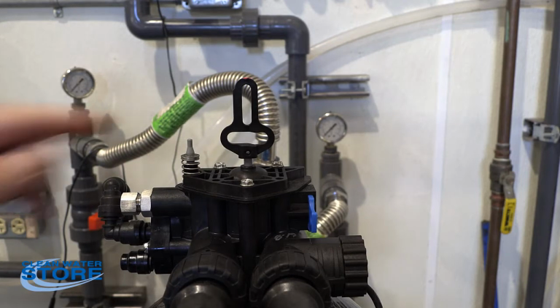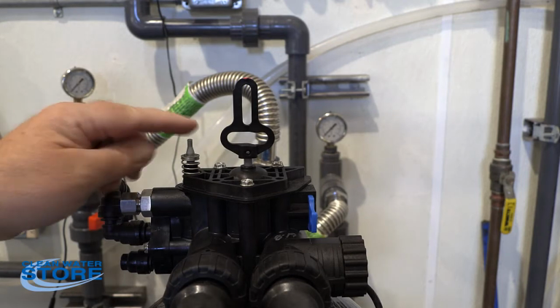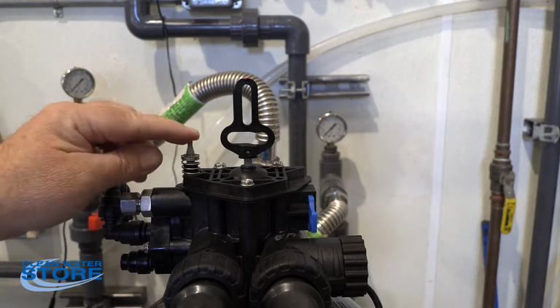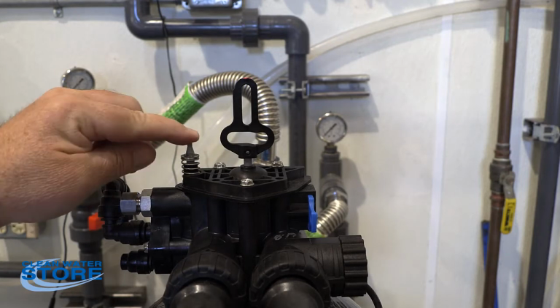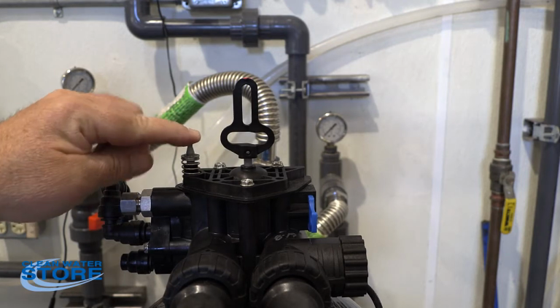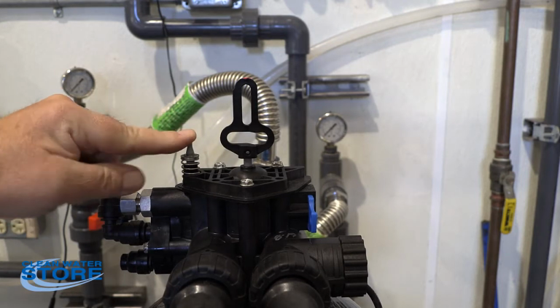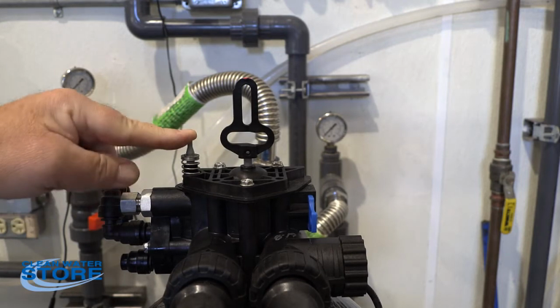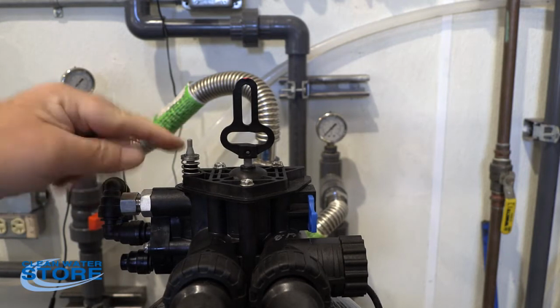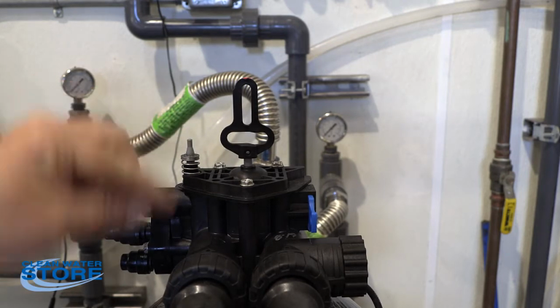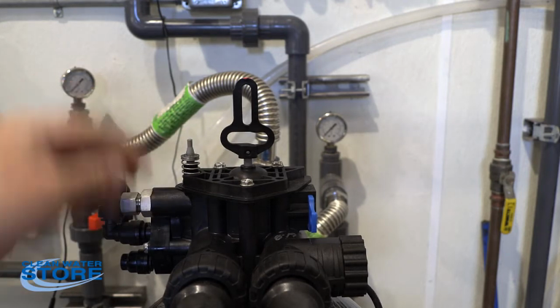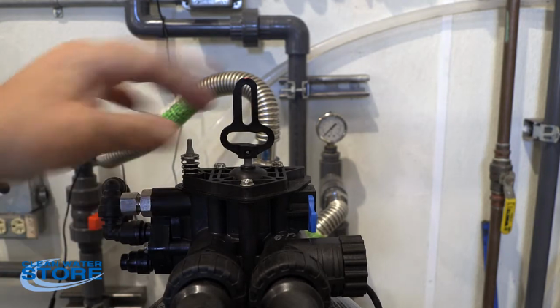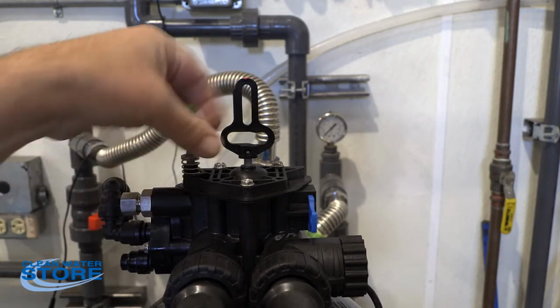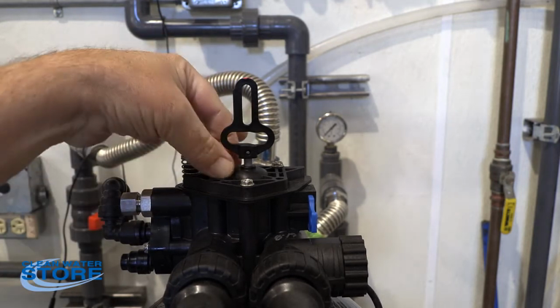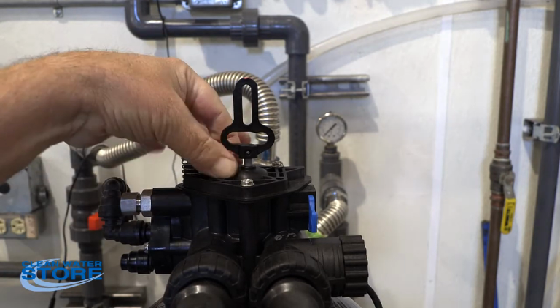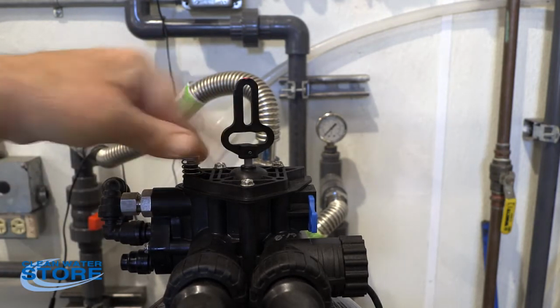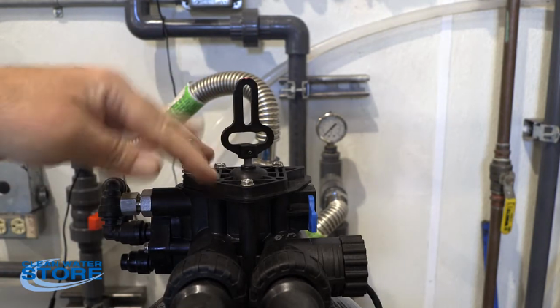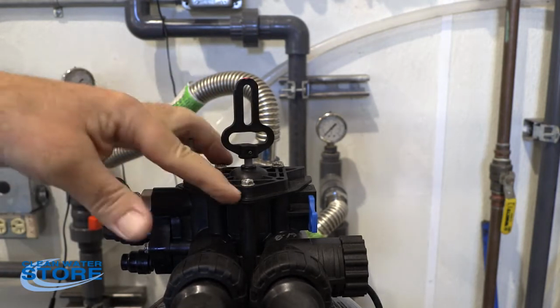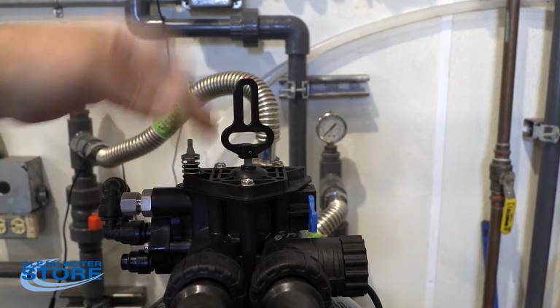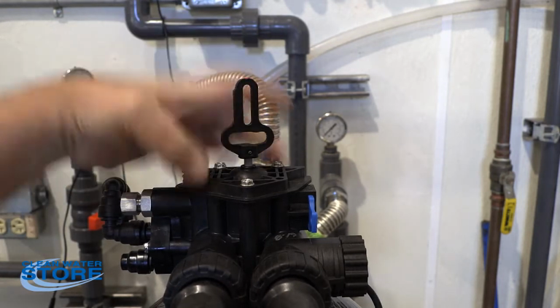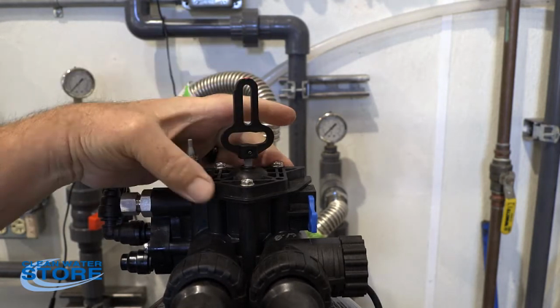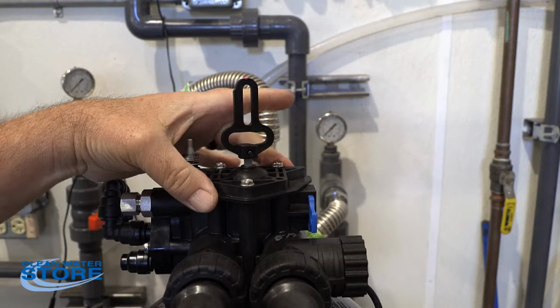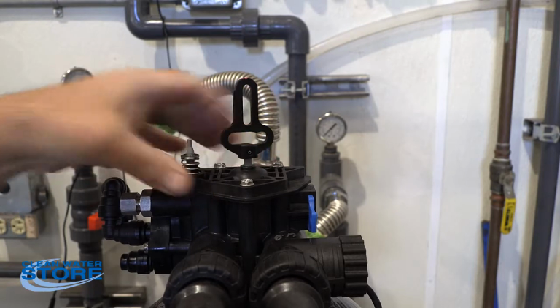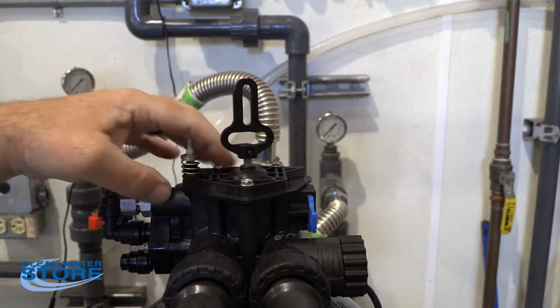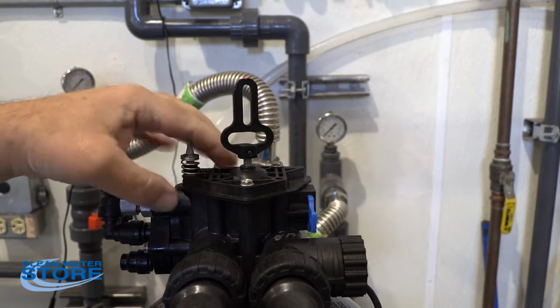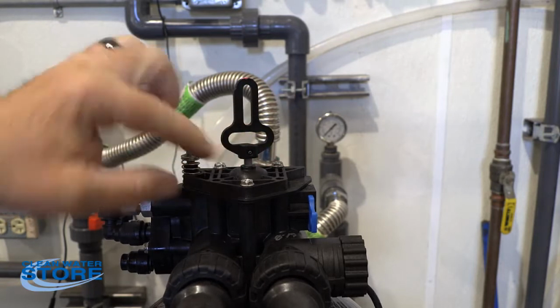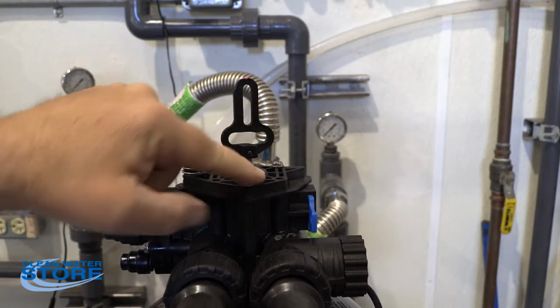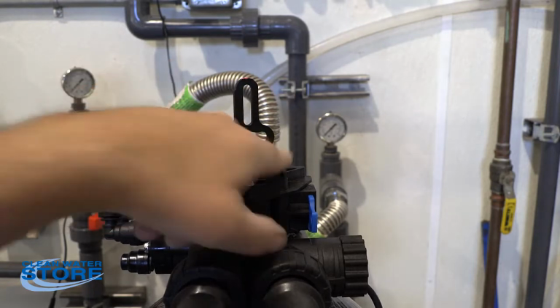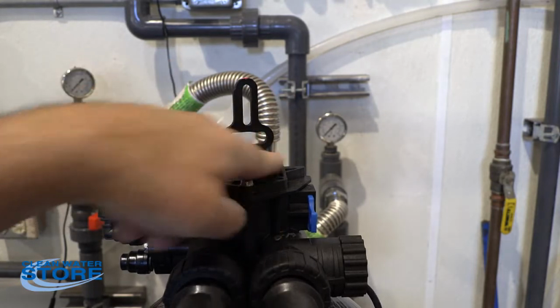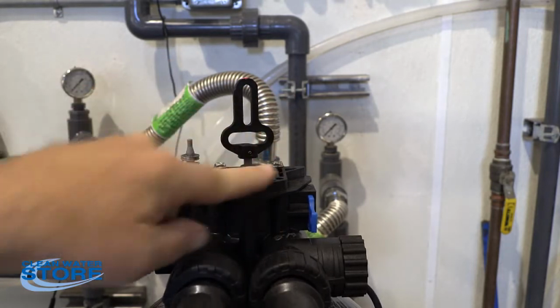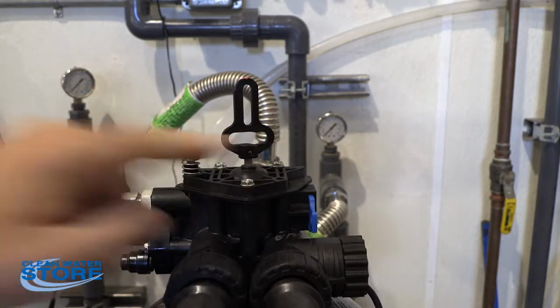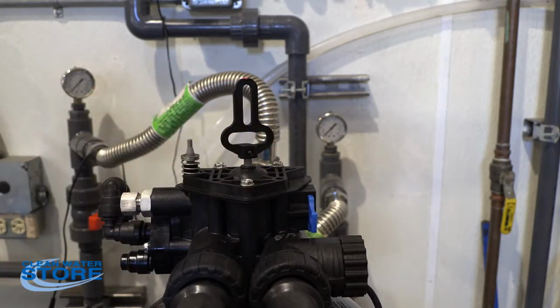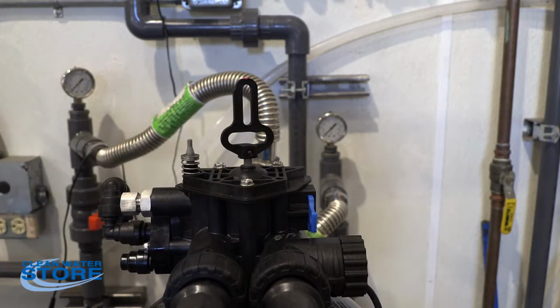Now here's our valve. This is held down by this plate with the three screws. So we're going to go ahead and remove these three screws.